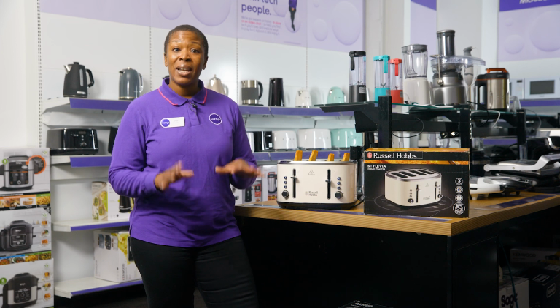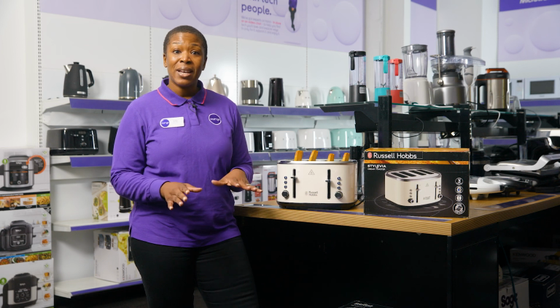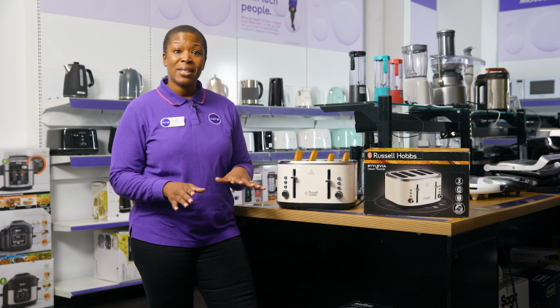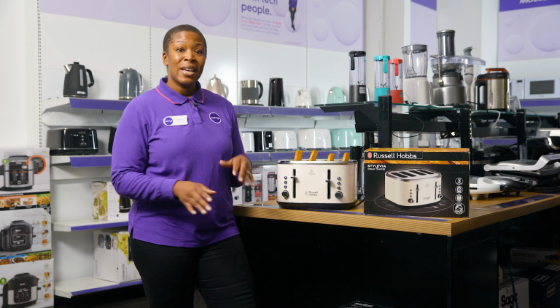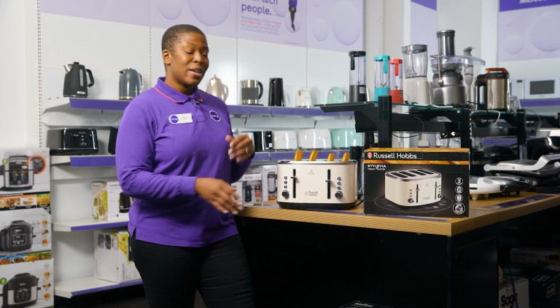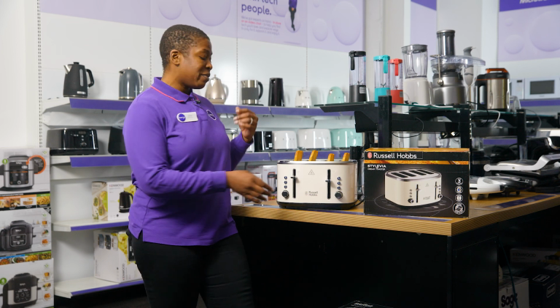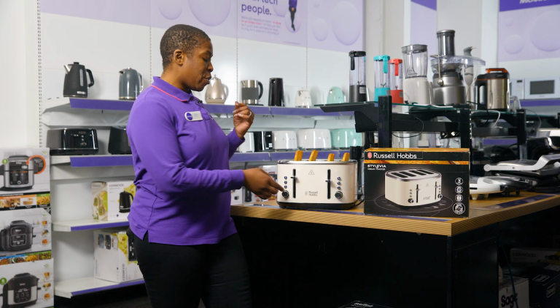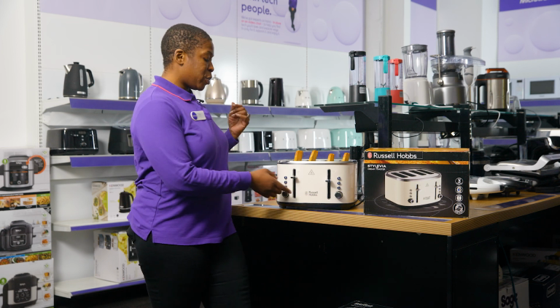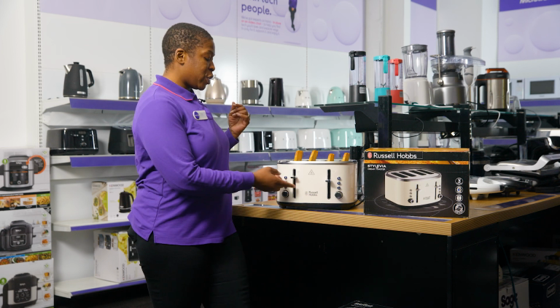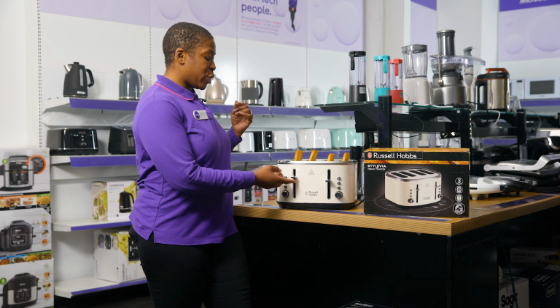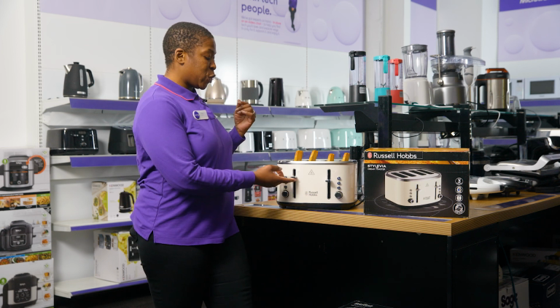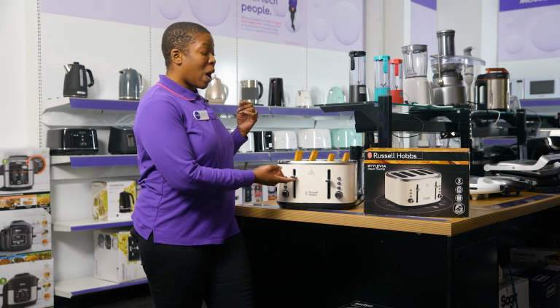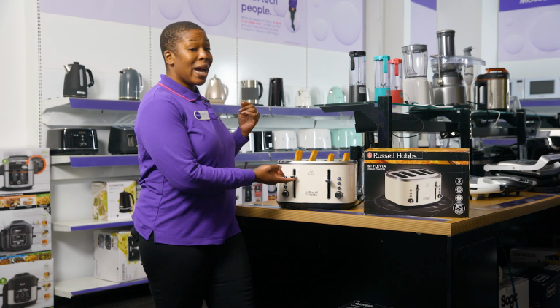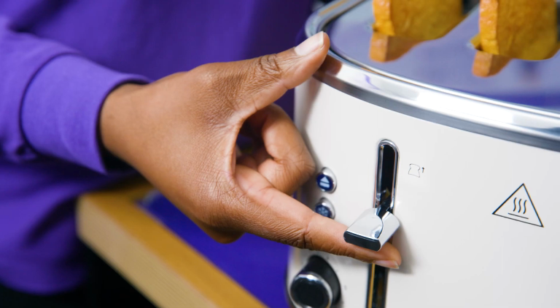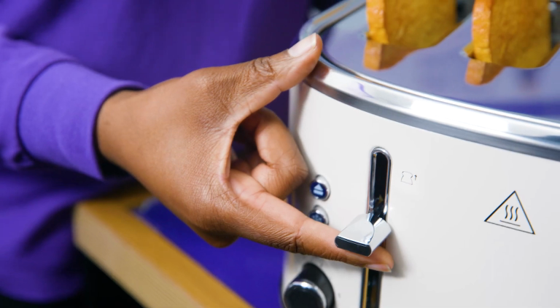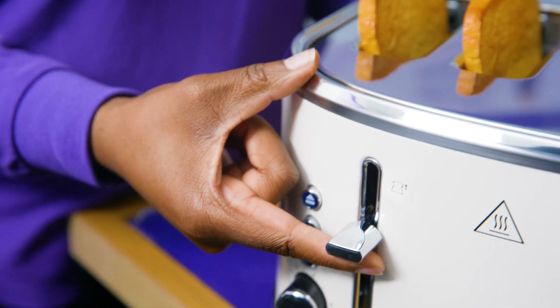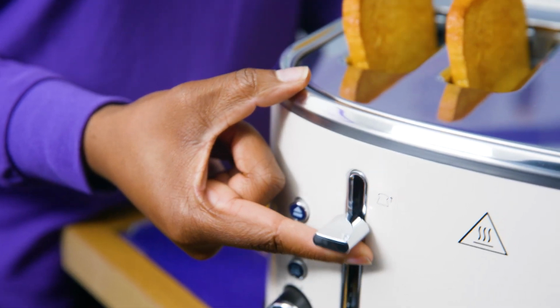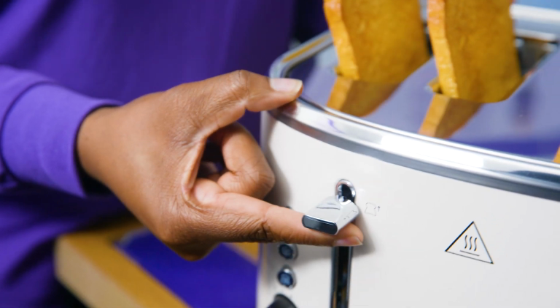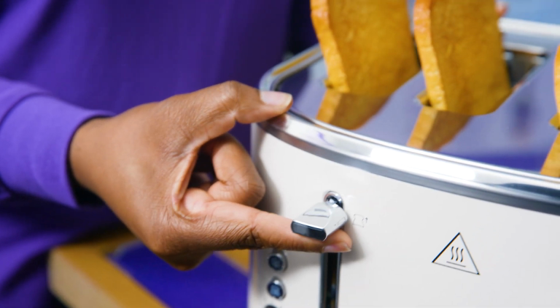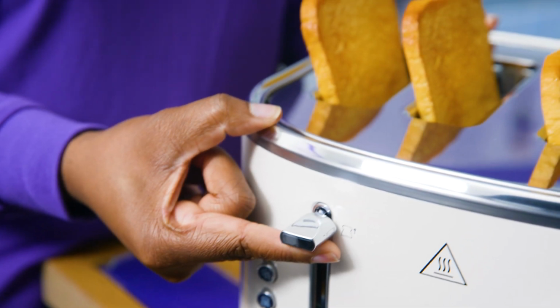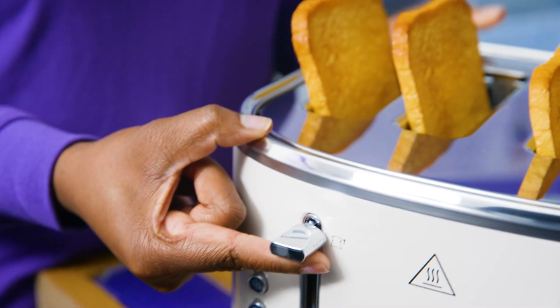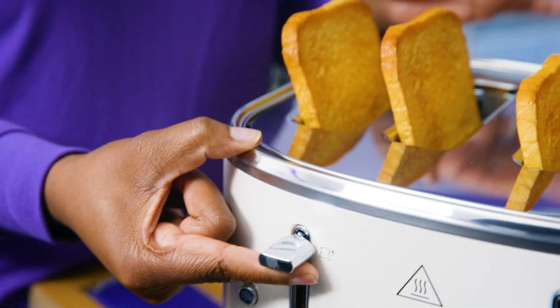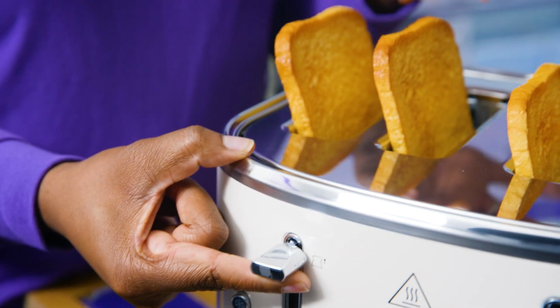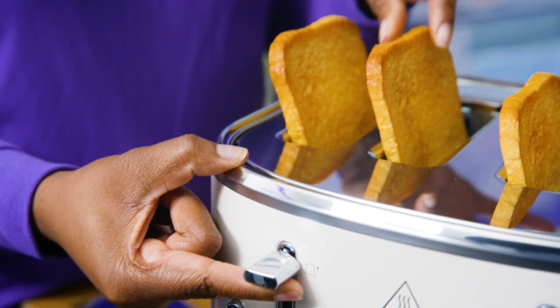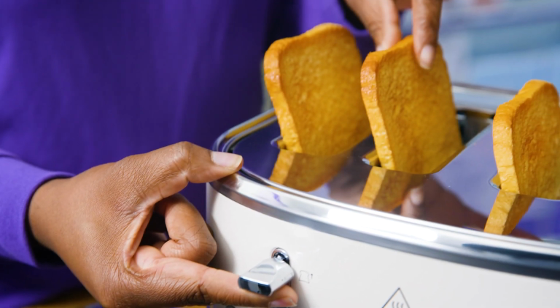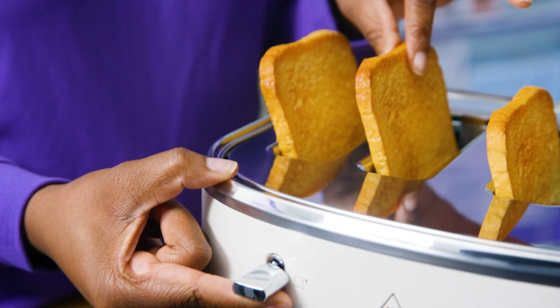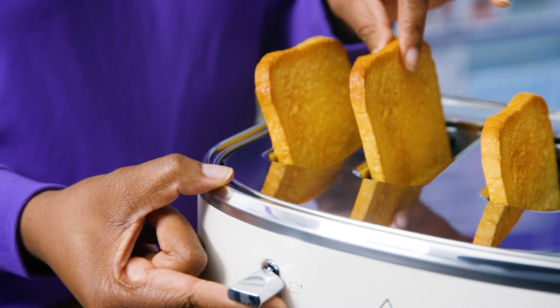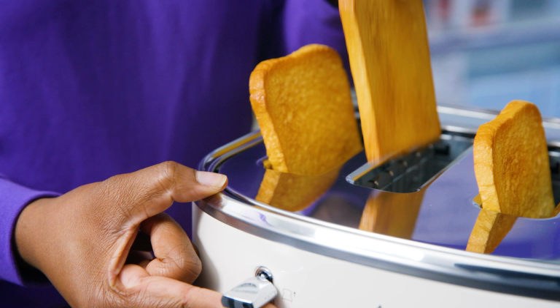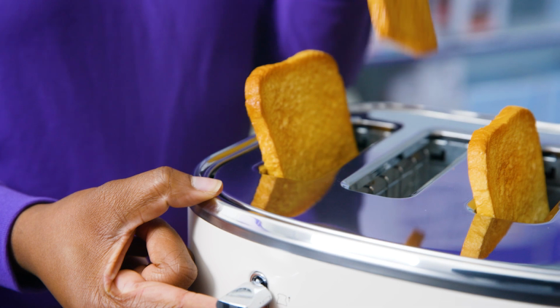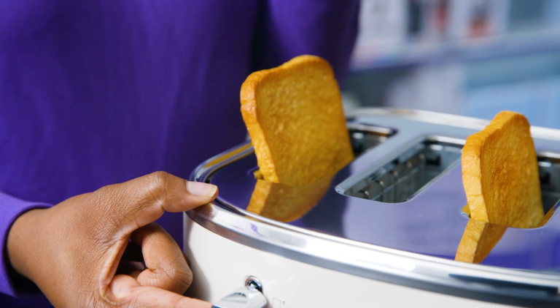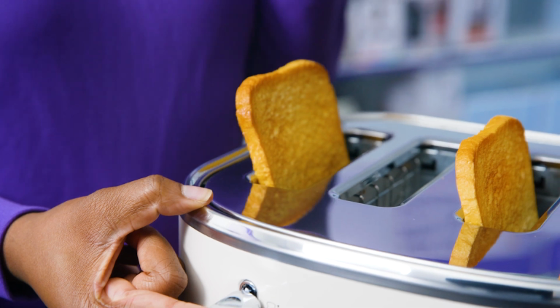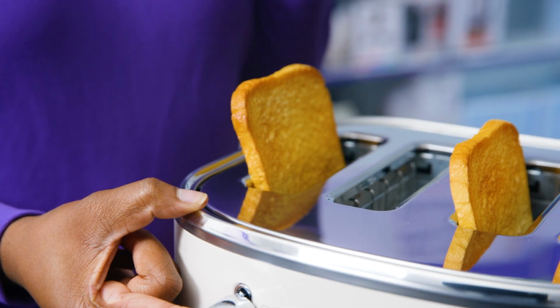Plus, you have the option to high lift your toast, saving you from burning your fingers.